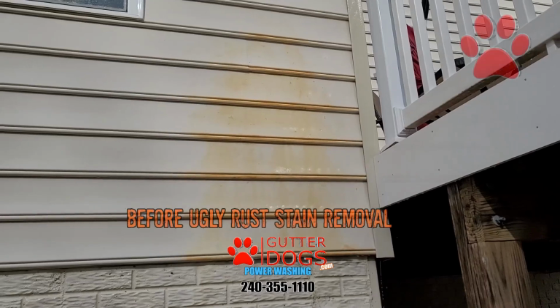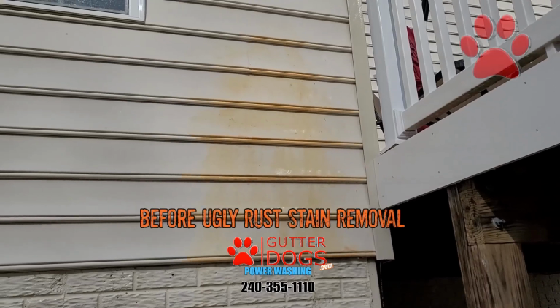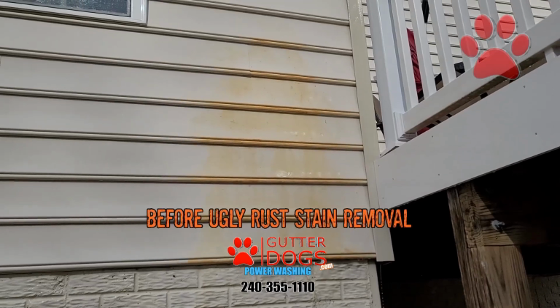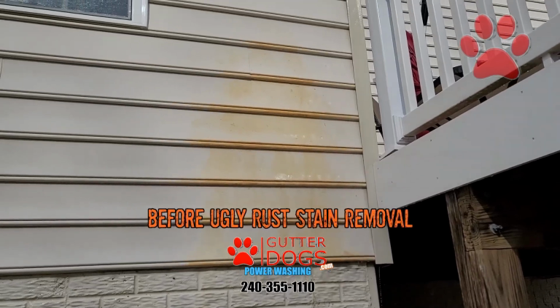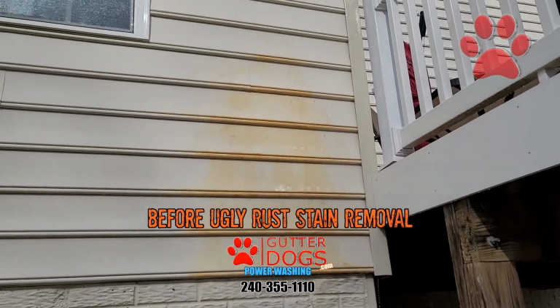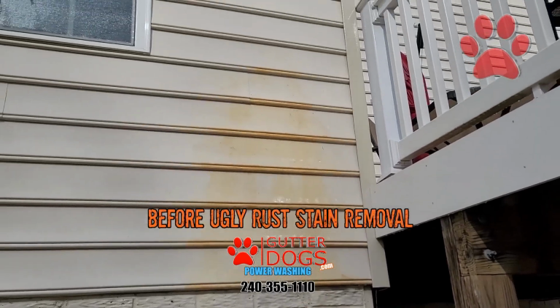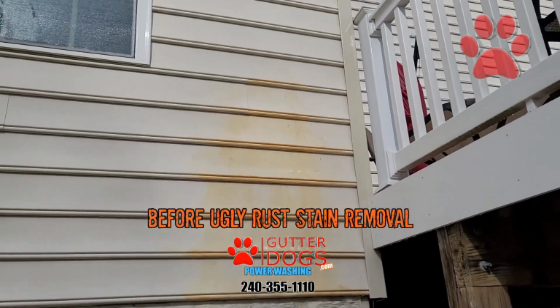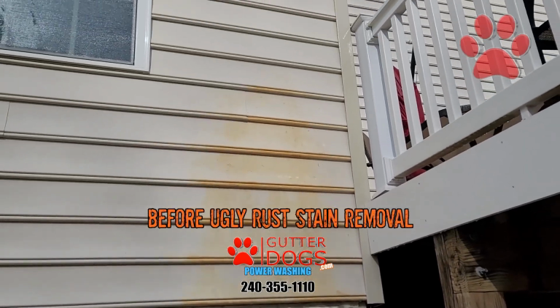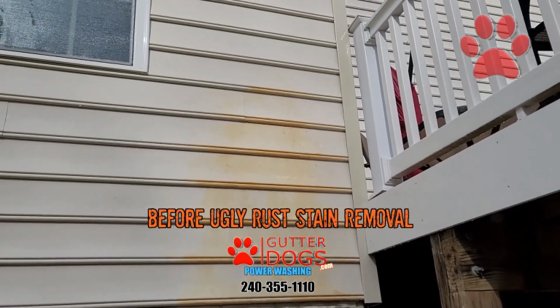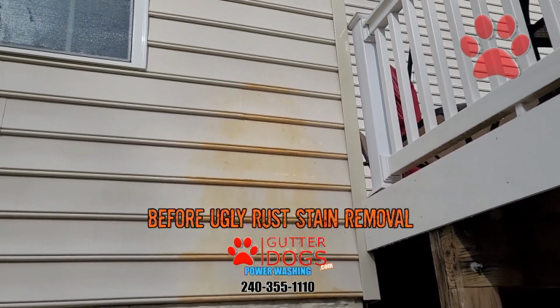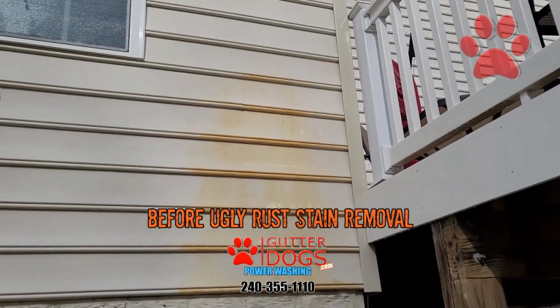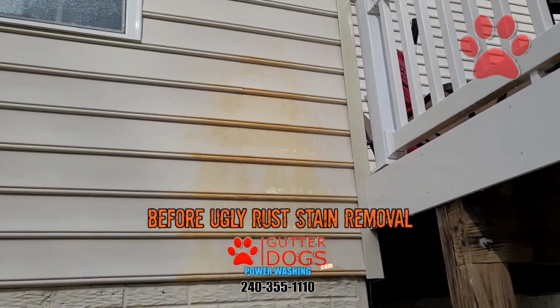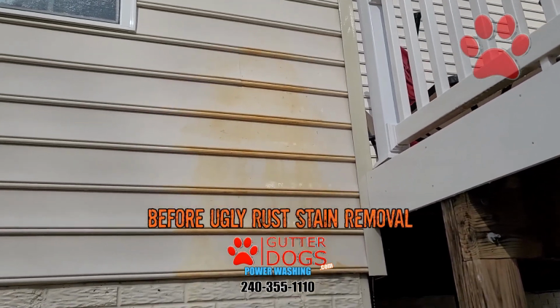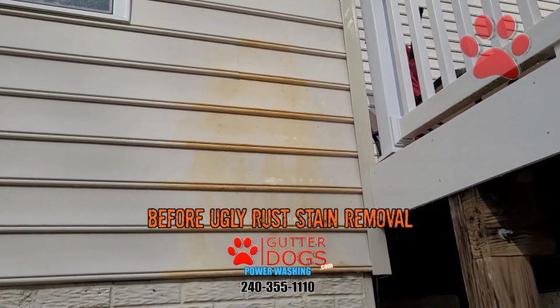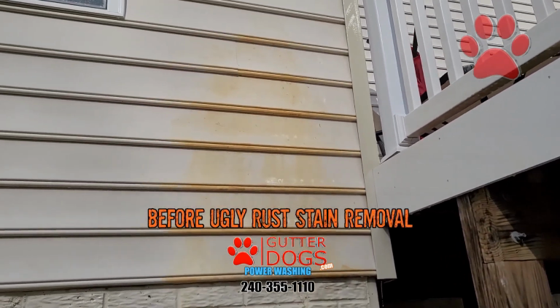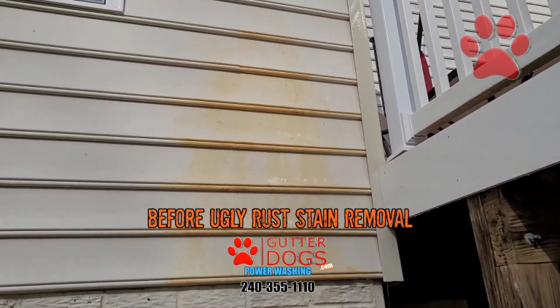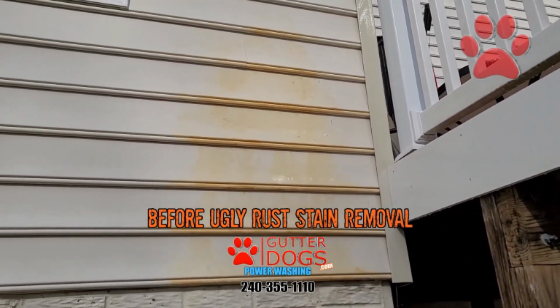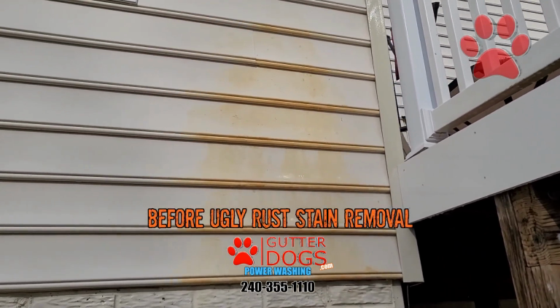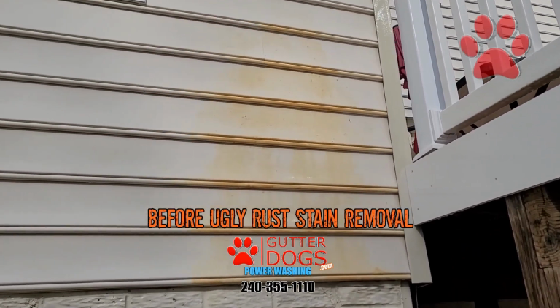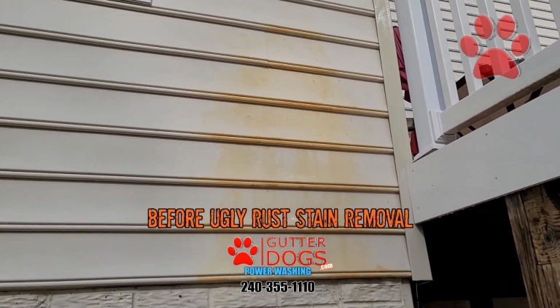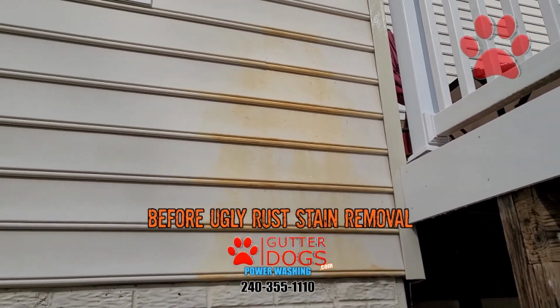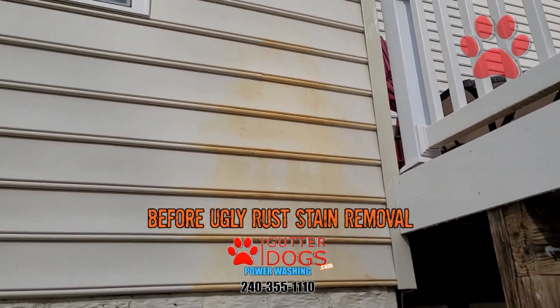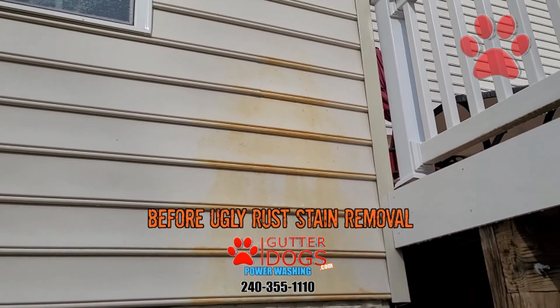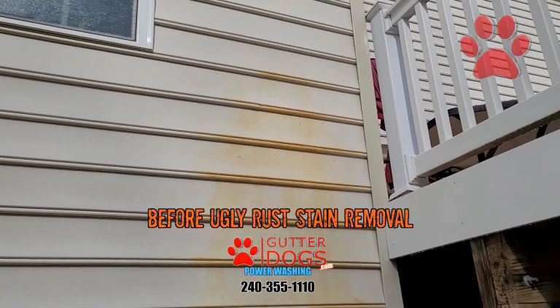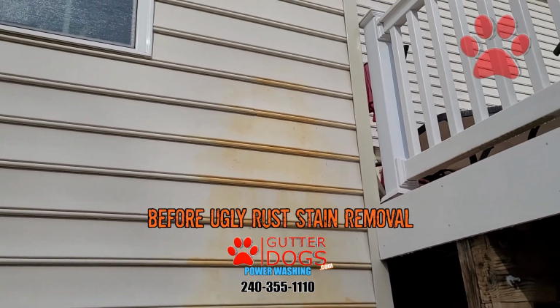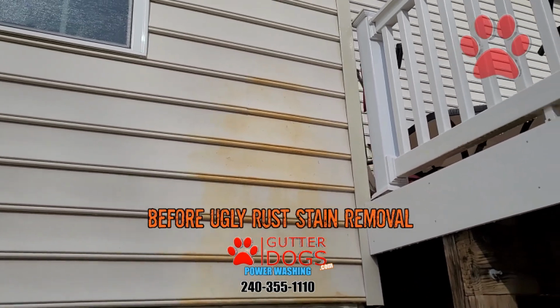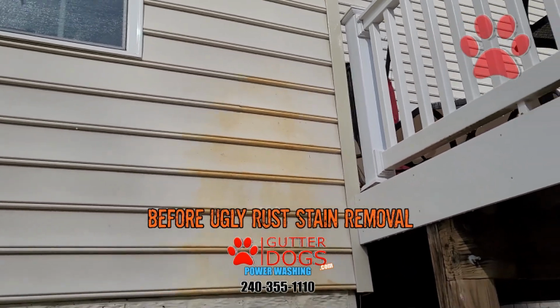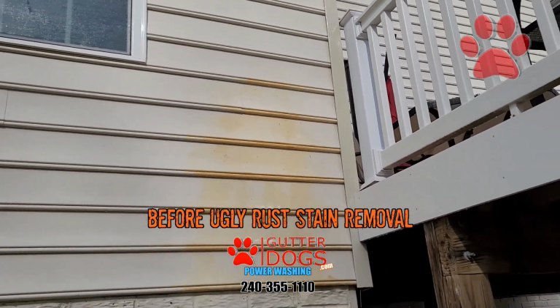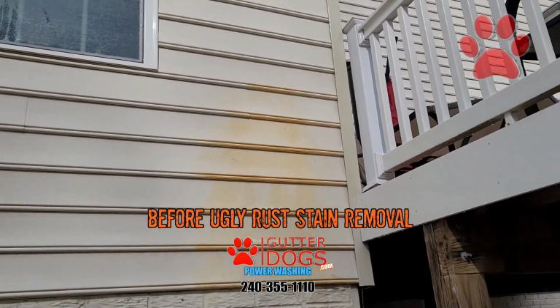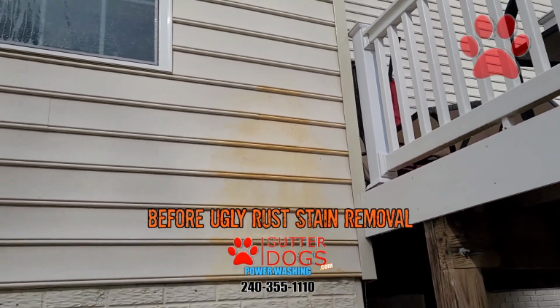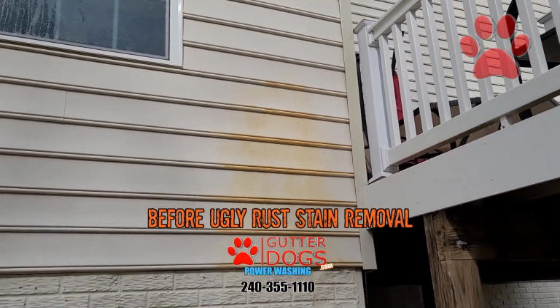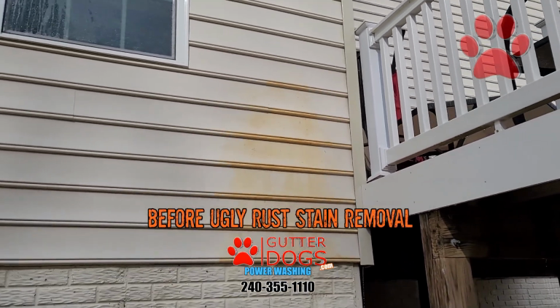Gutter Dogs, 240-355-1110. This is what it looks like — it appears to be a rust stain, it's an orange stain, it's a mineral stain.